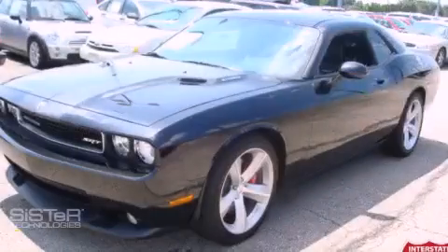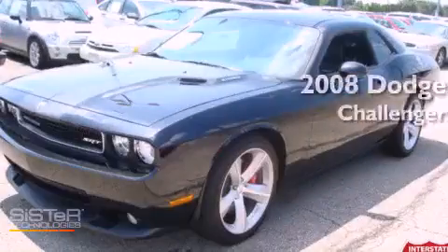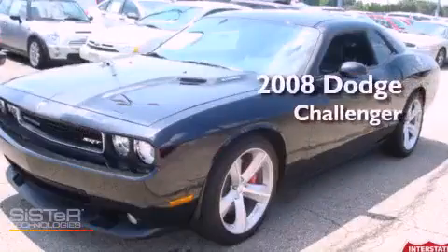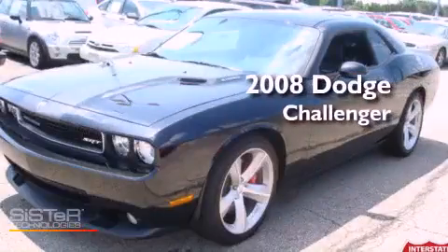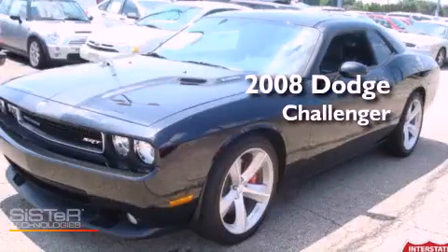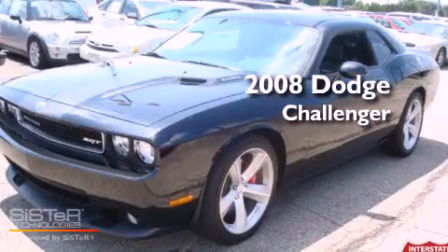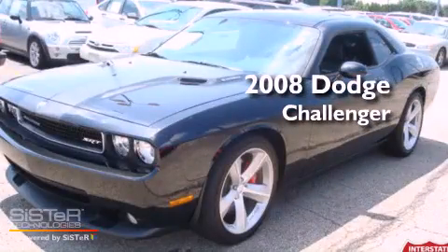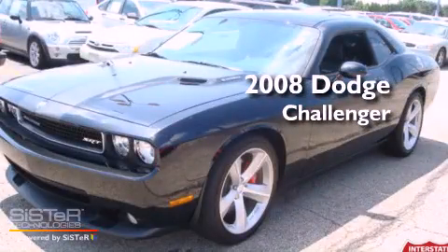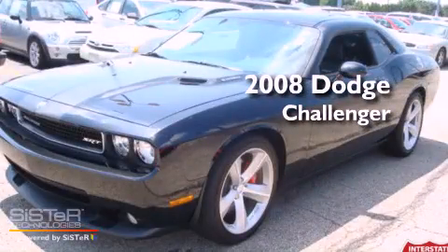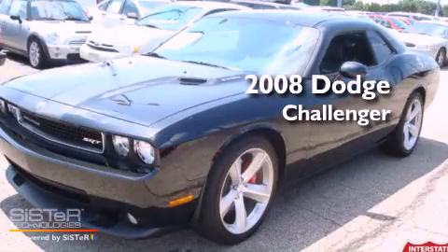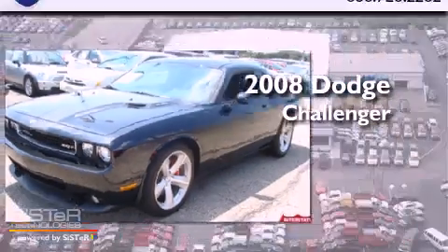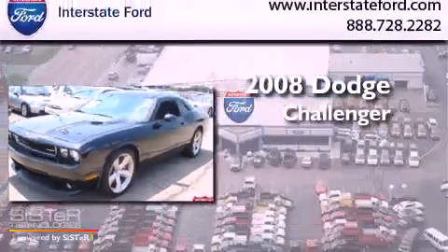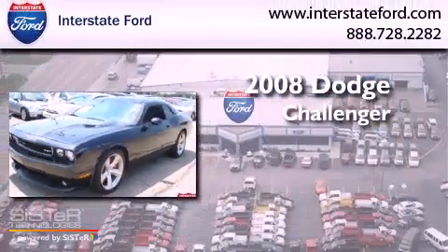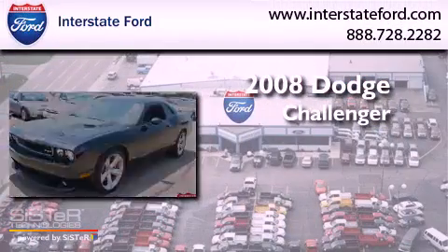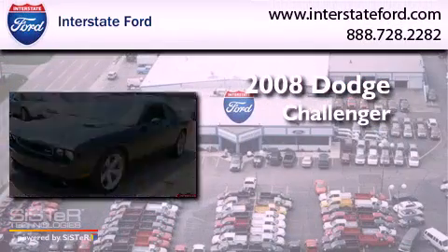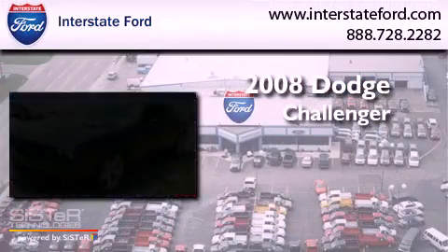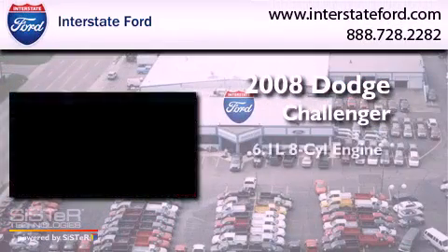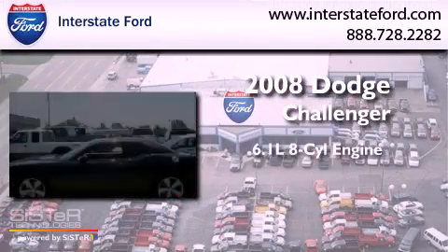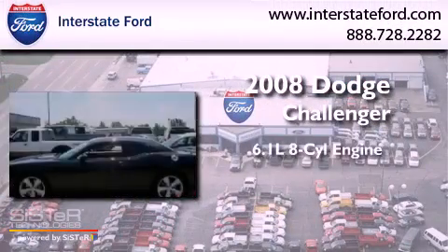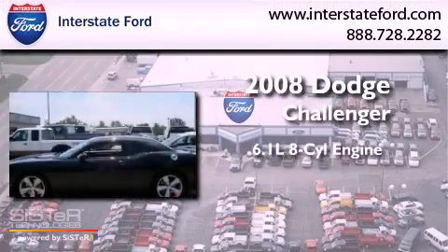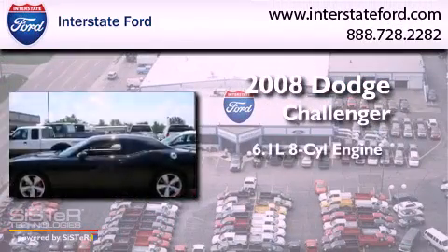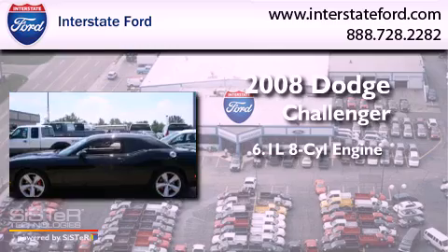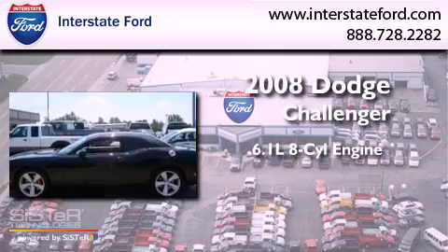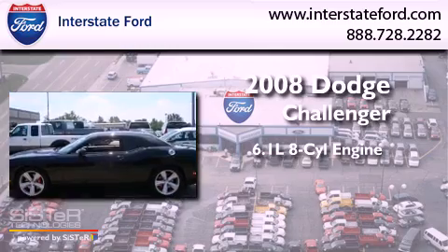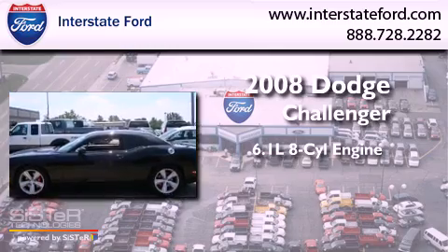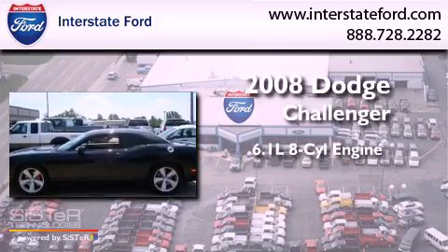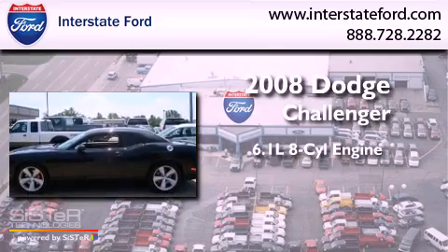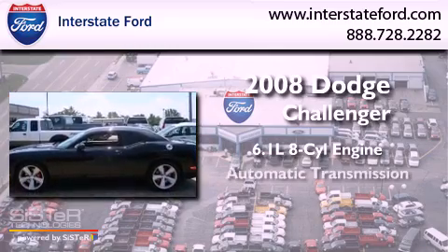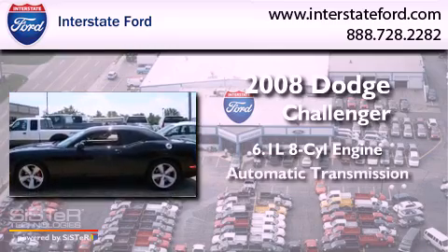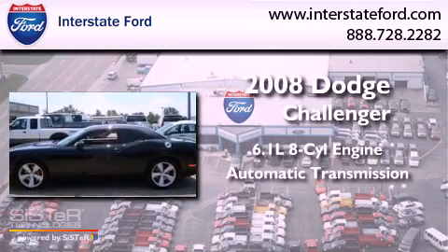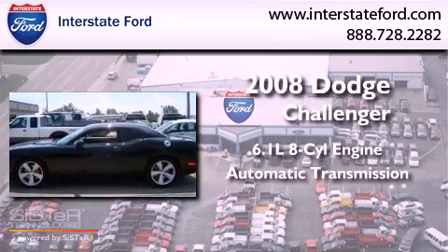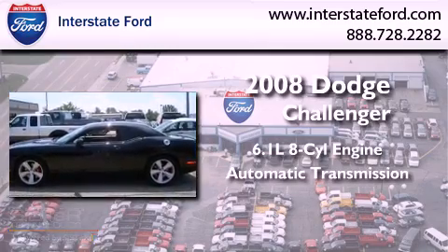This is a 2008 Dodge Challenger. It has a 6.1-liter, eight-cylinder engine and an automatic transmission.